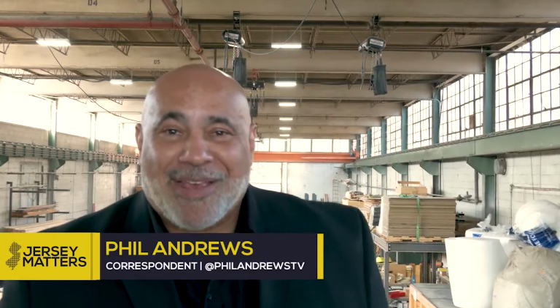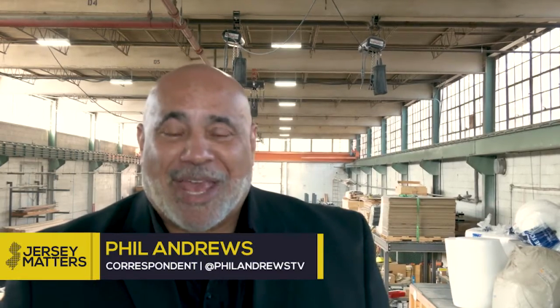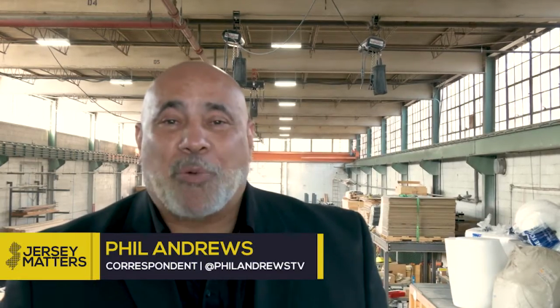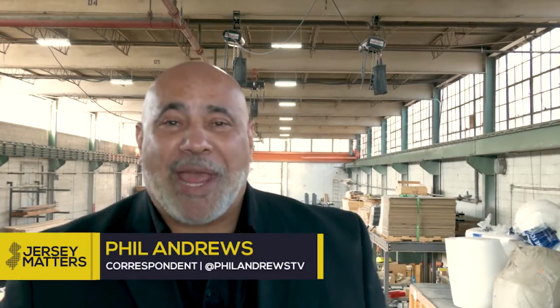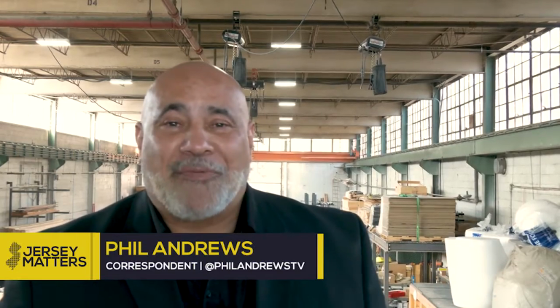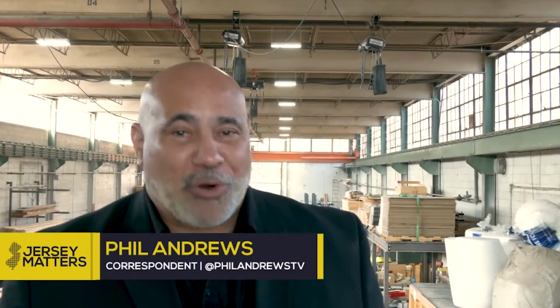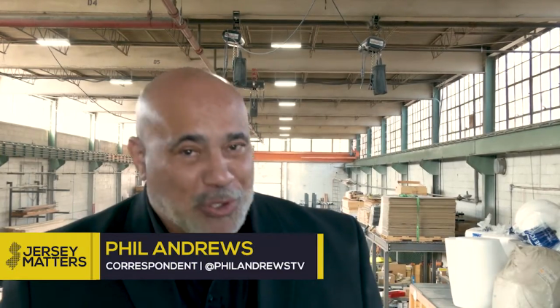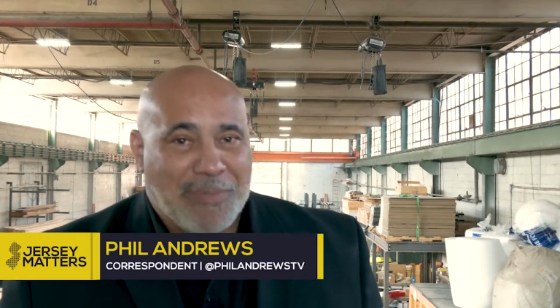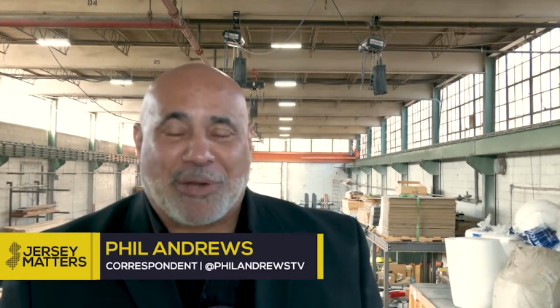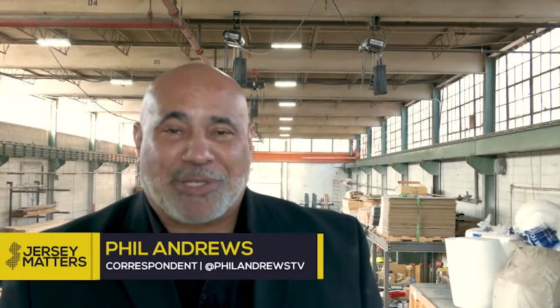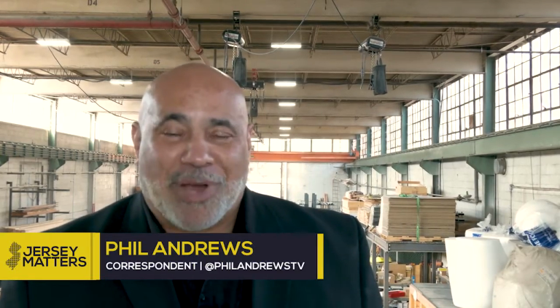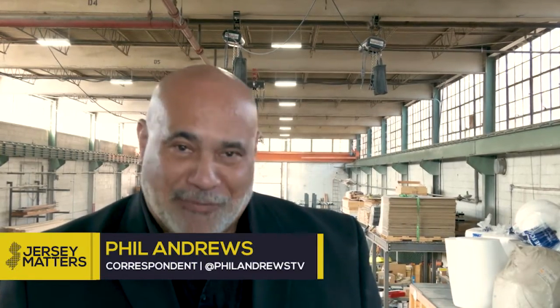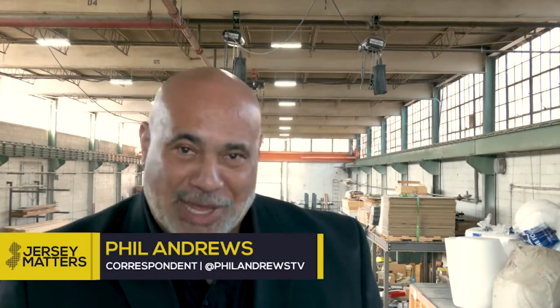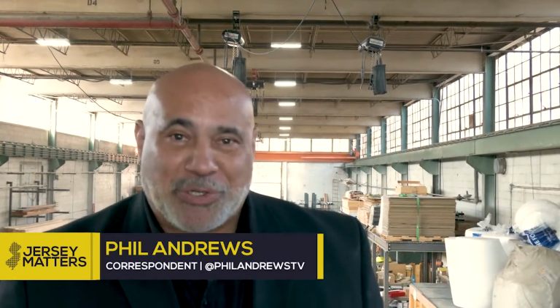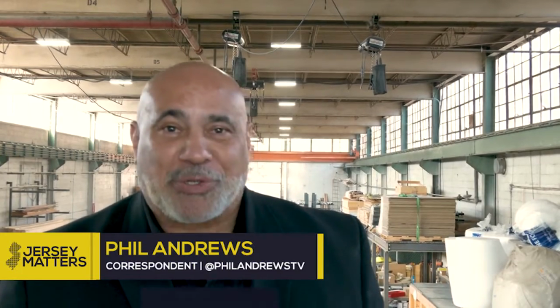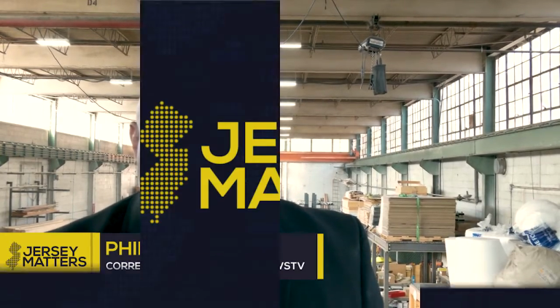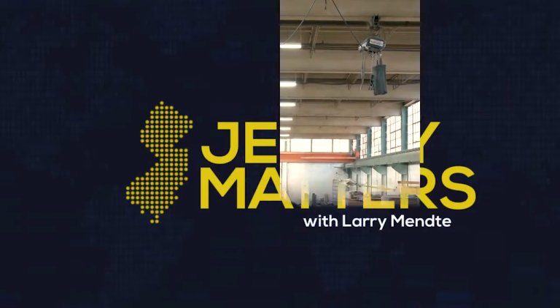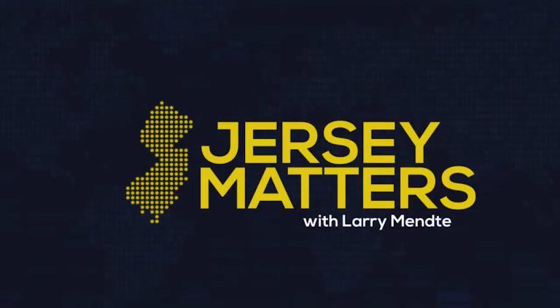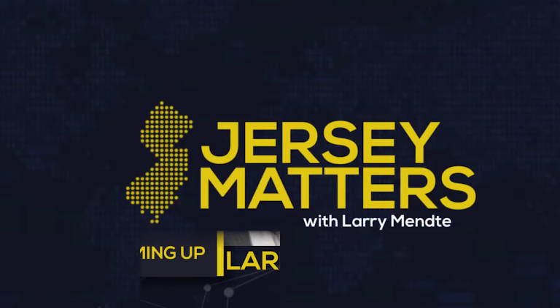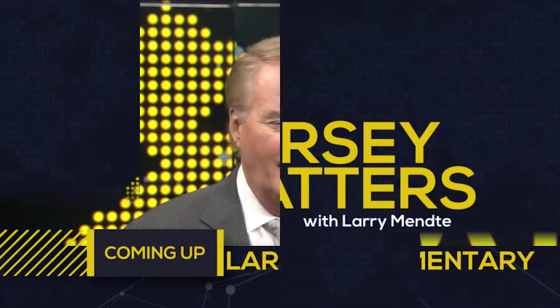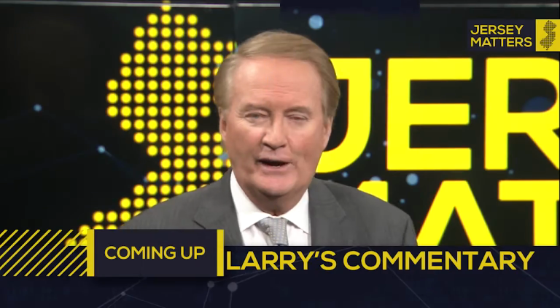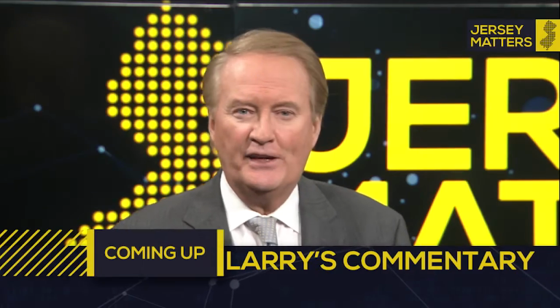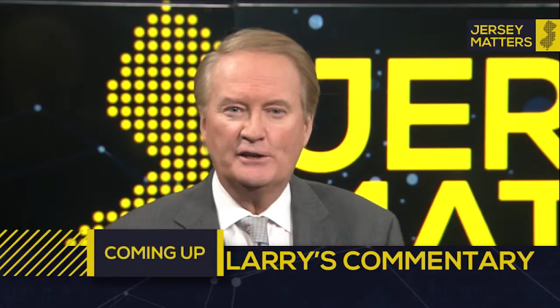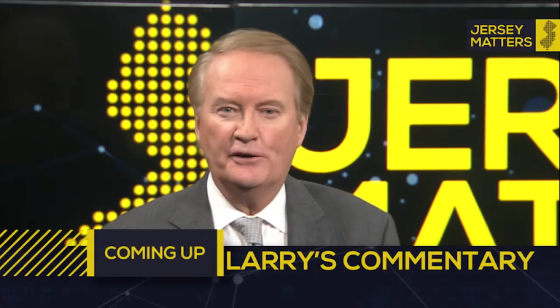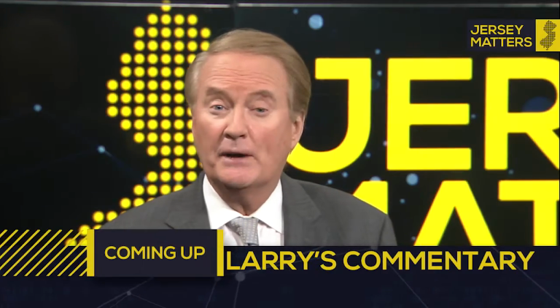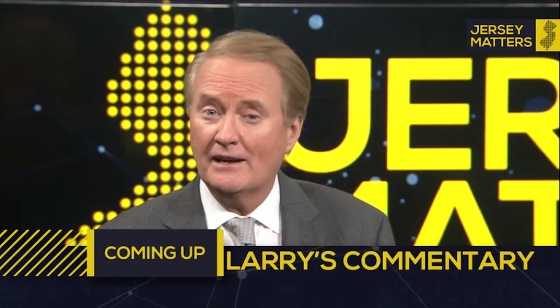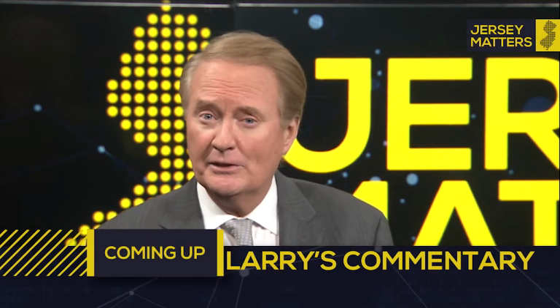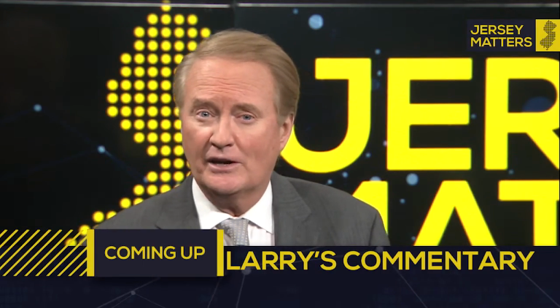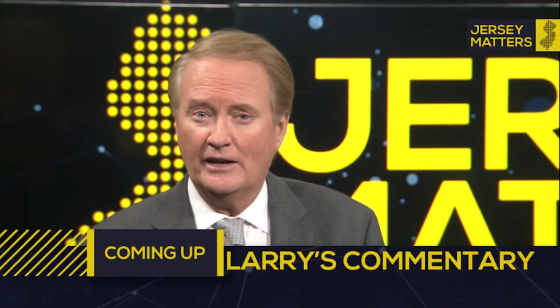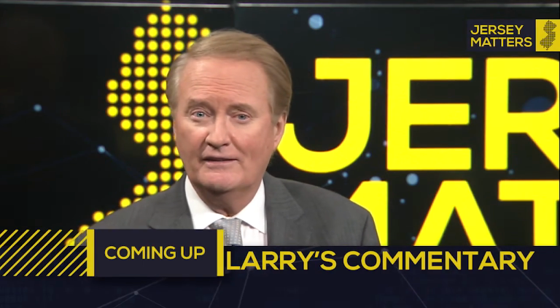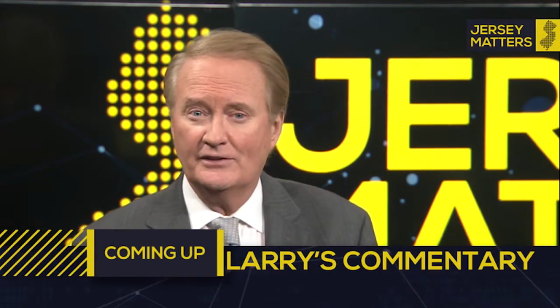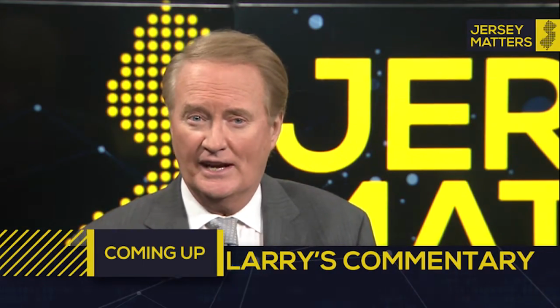In Wayne, for Jersey Matters, I'm Phil Andrews. Thank you, Phil. My commentary is next.